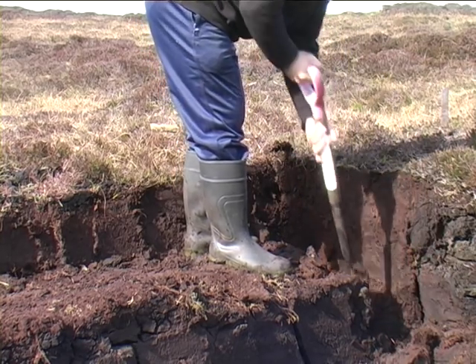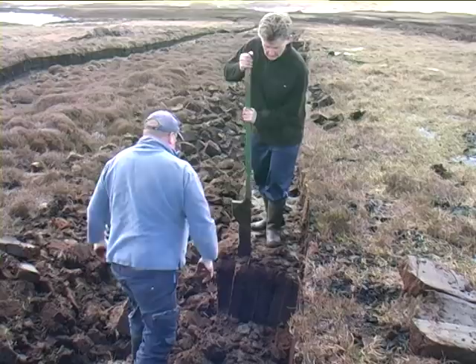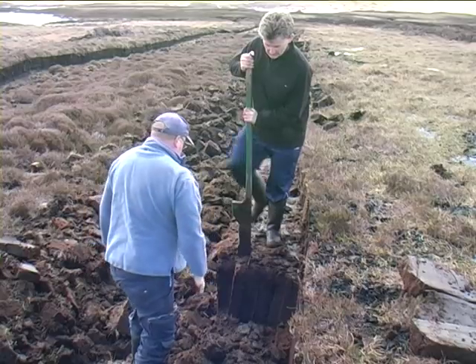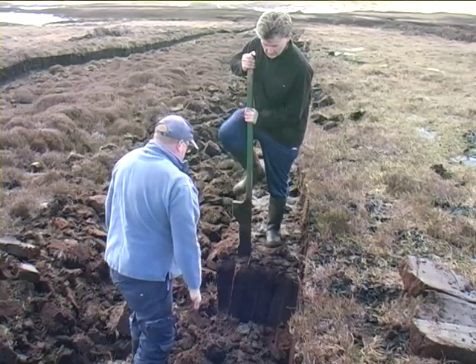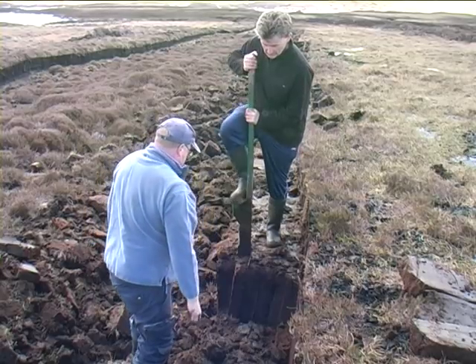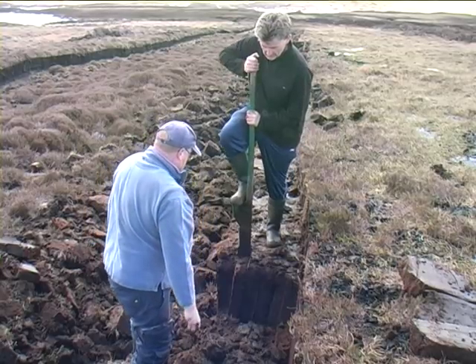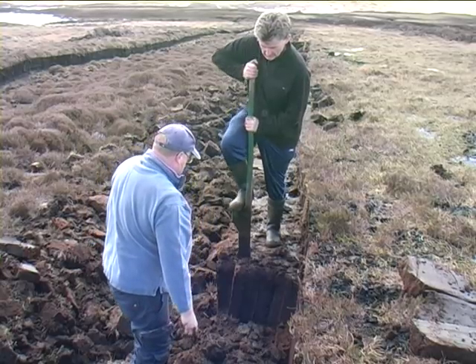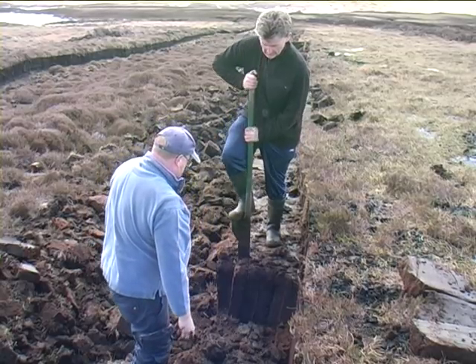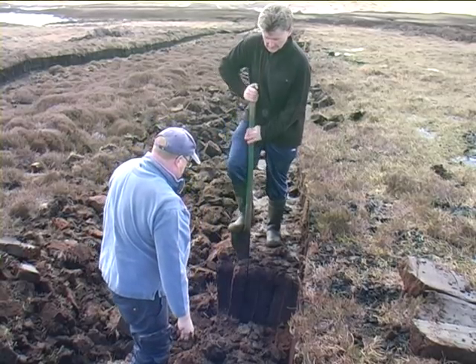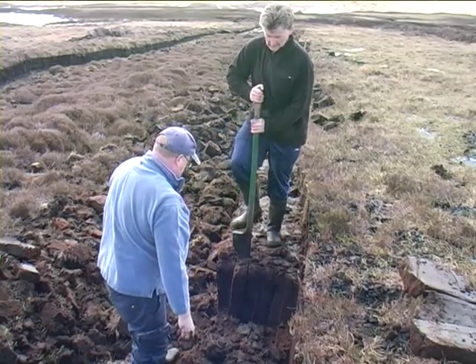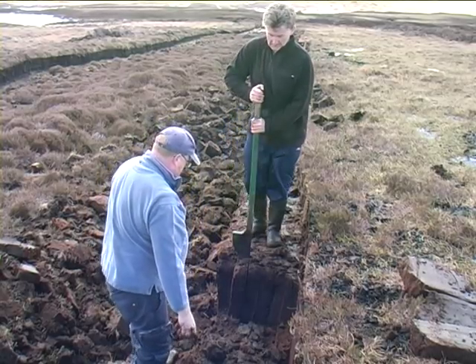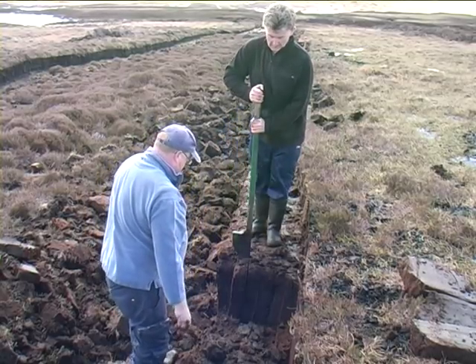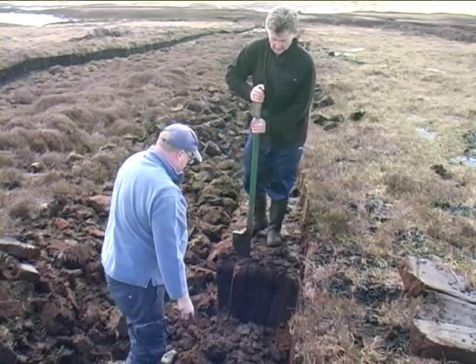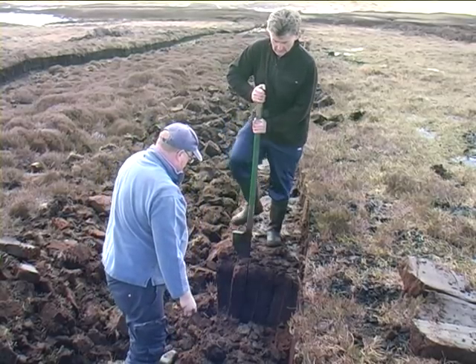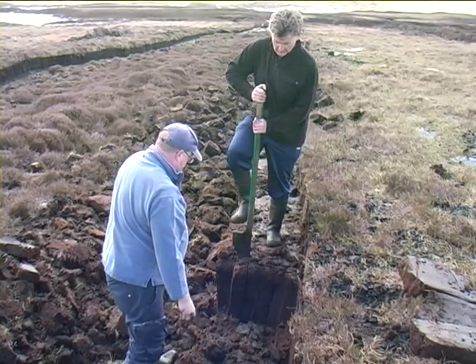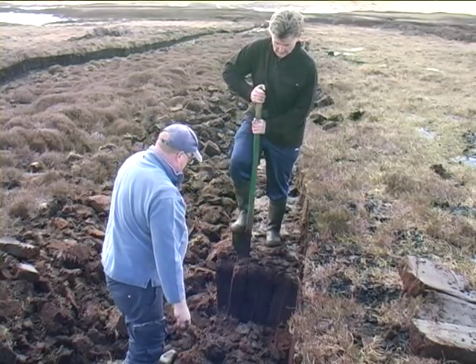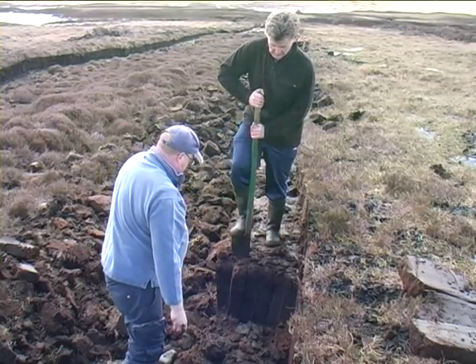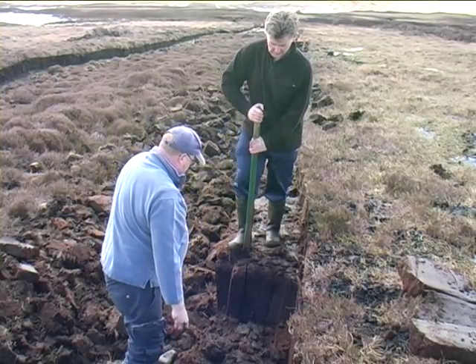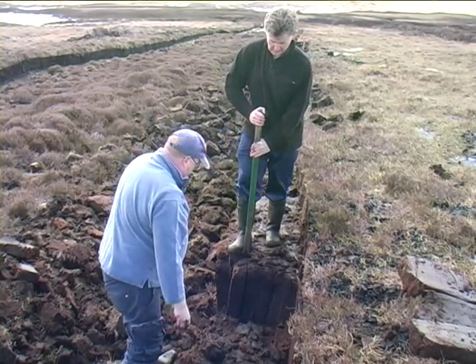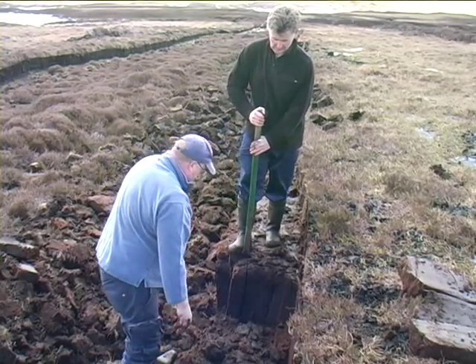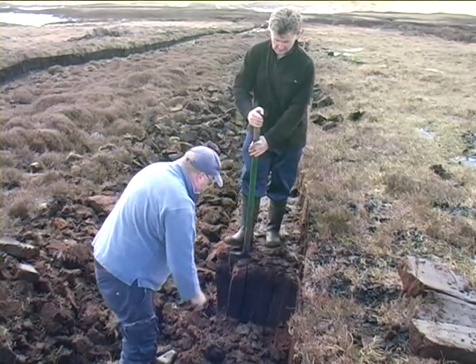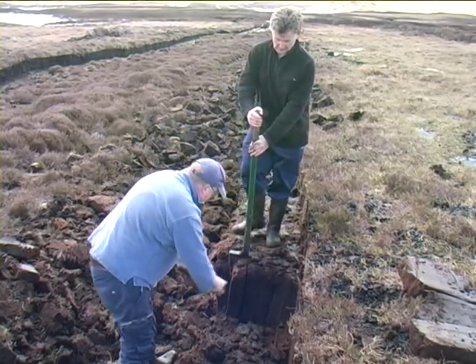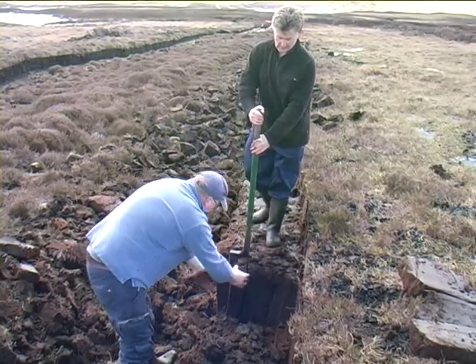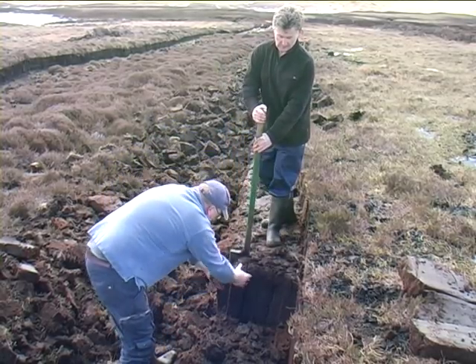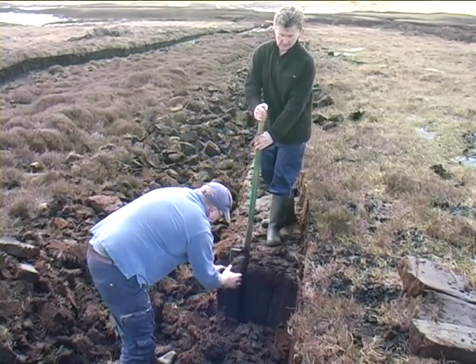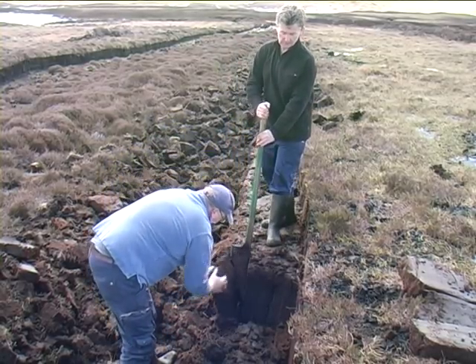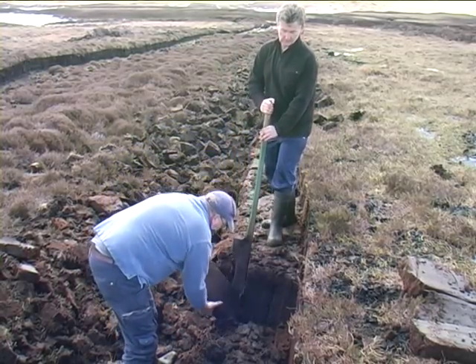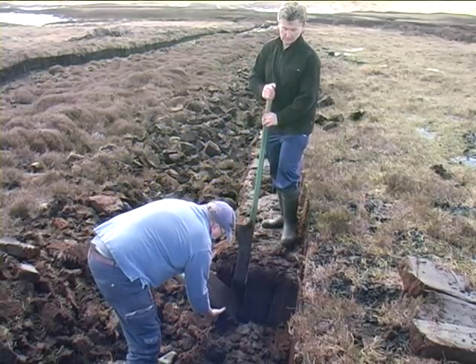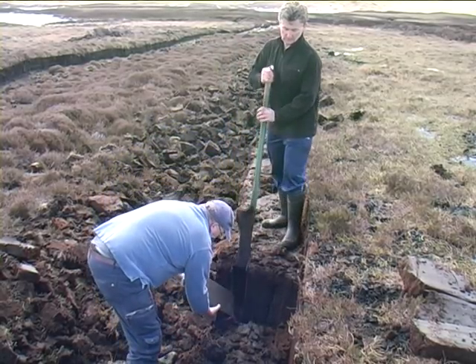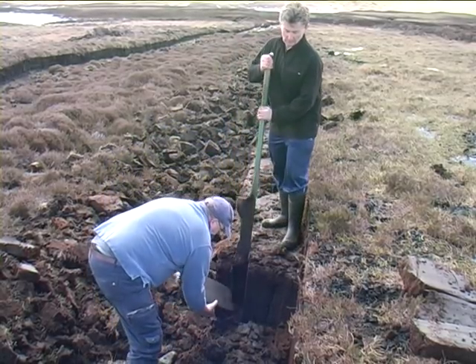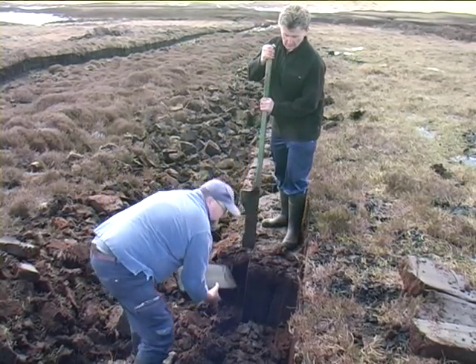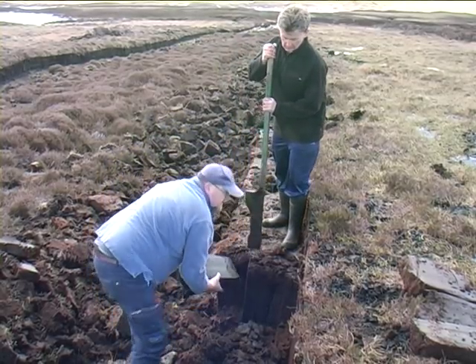Then, when we have more room to work, I change to the peat knife and begin the real cutting.